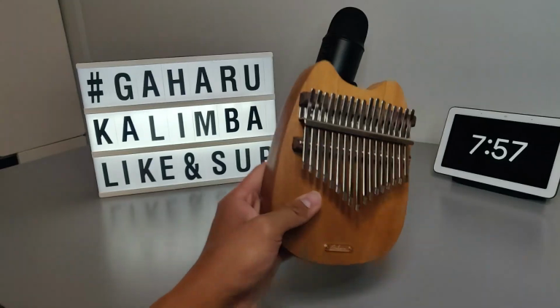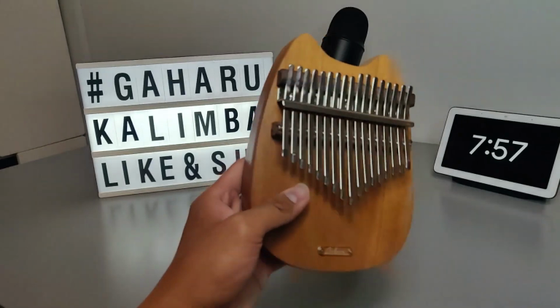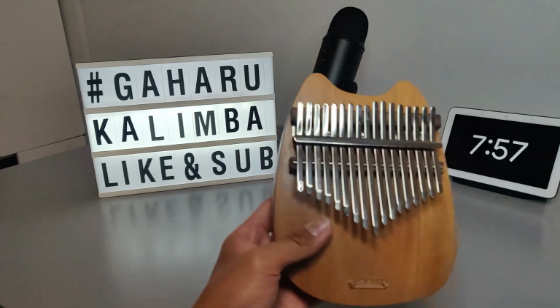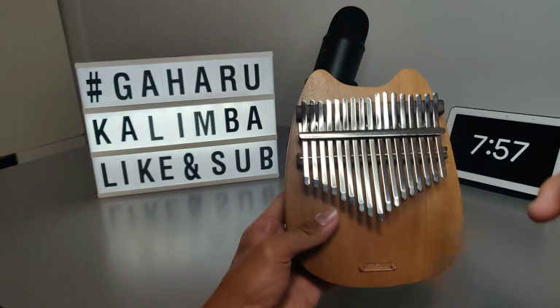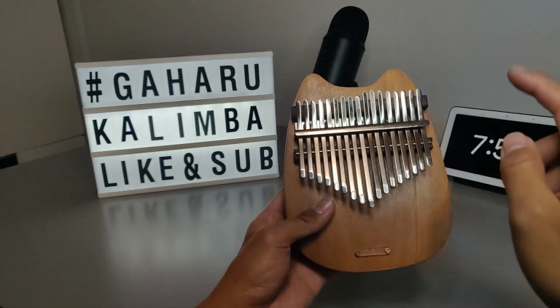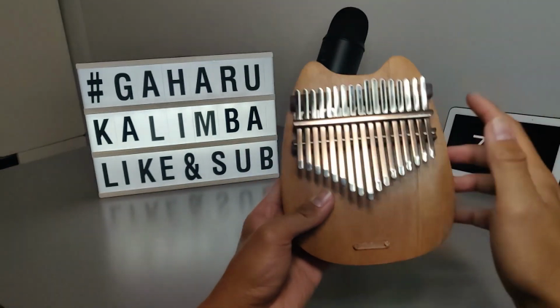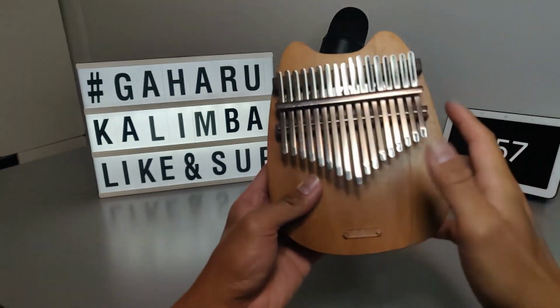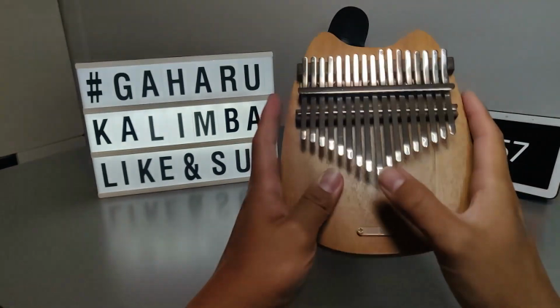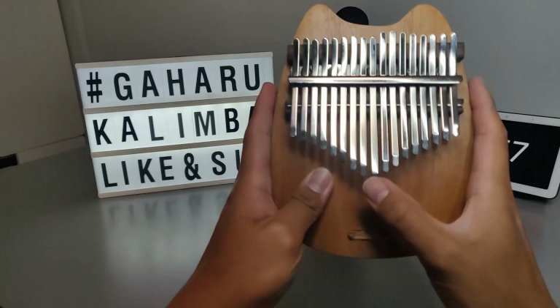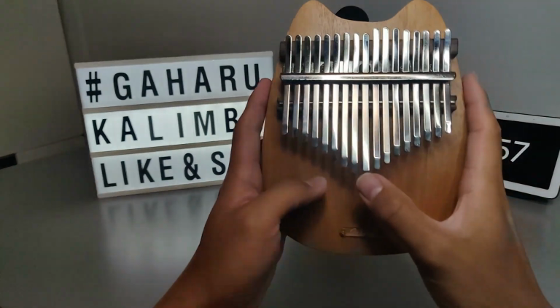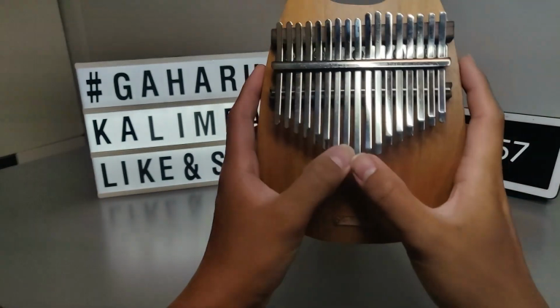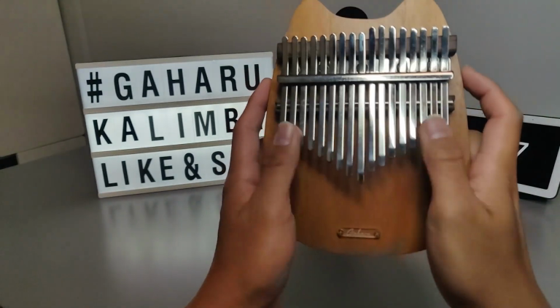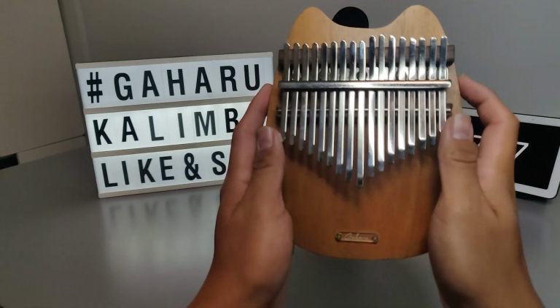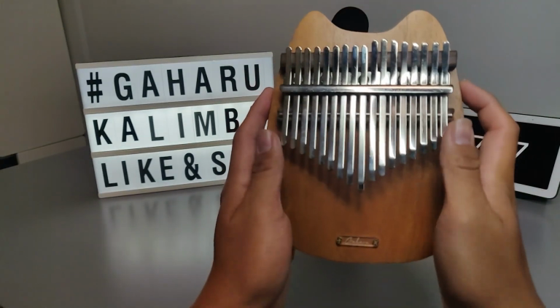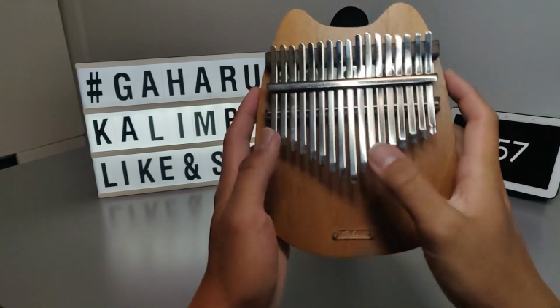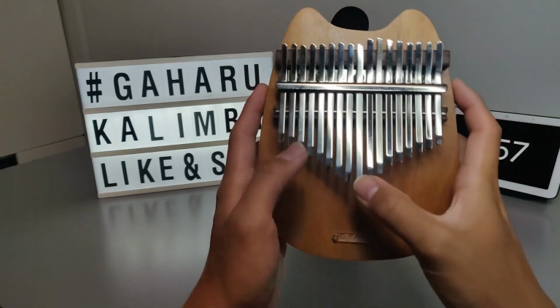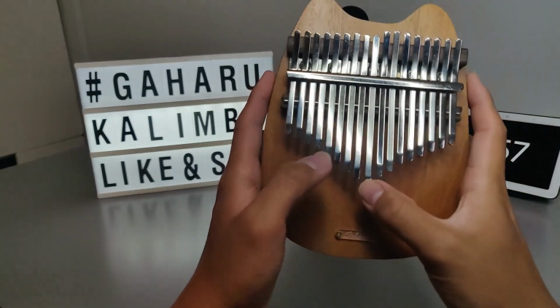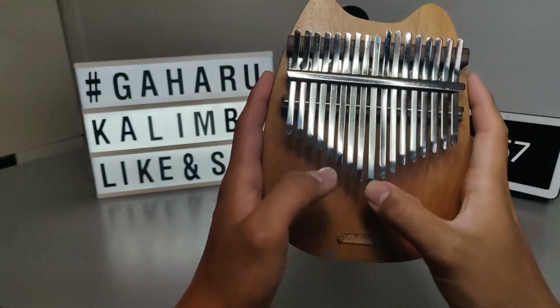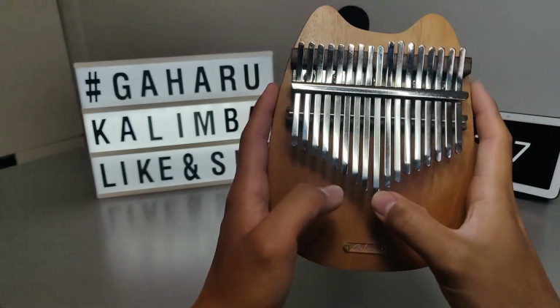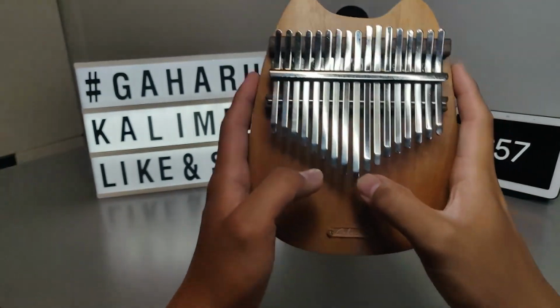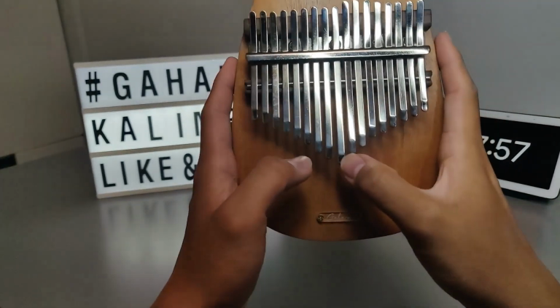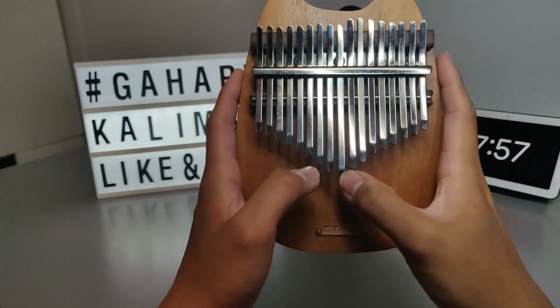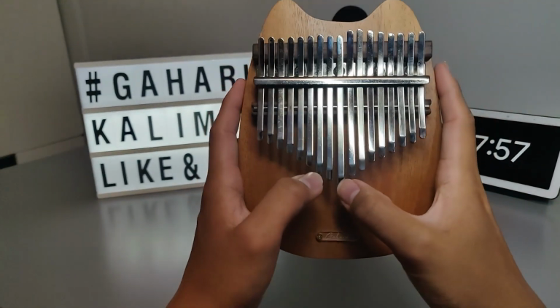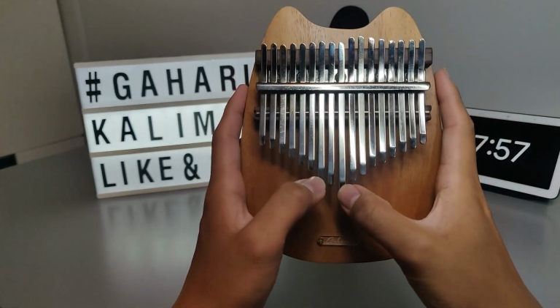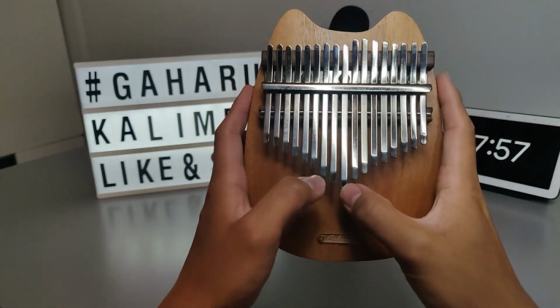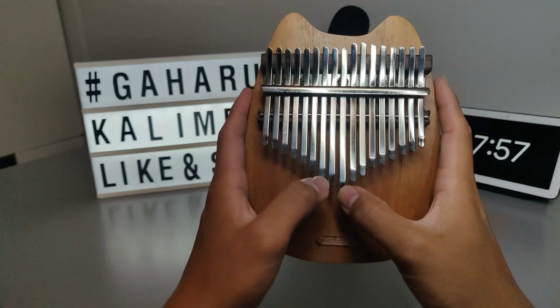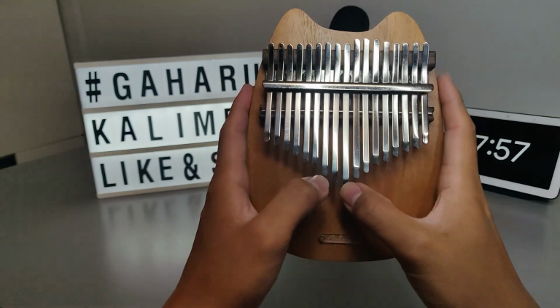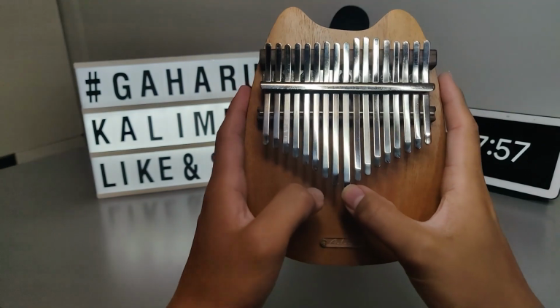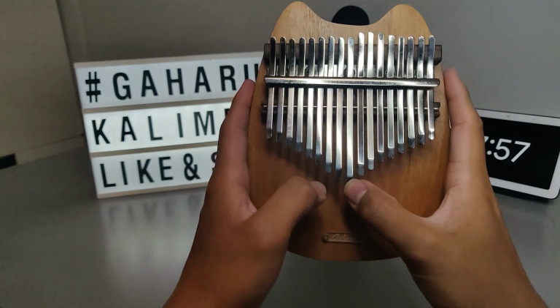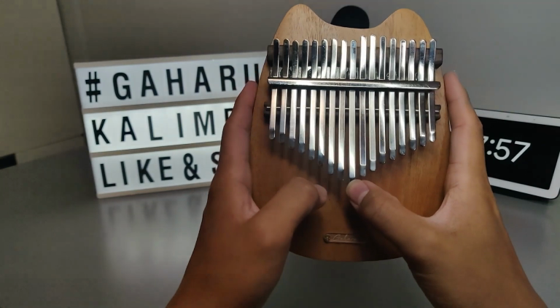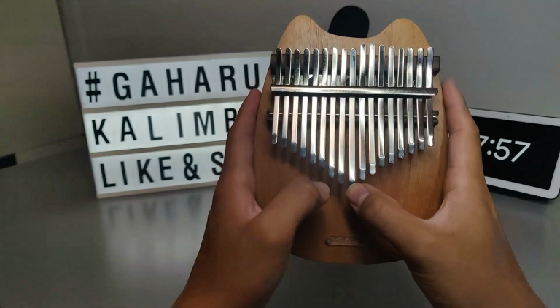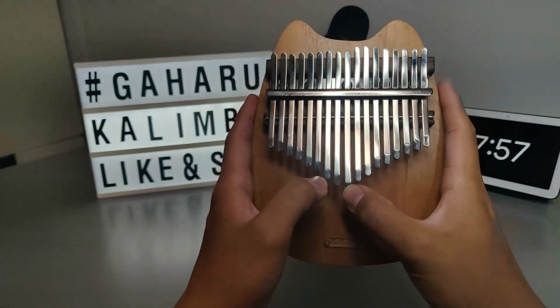Next up, we're going to go through each of the tines to see how they sound. Sound quality test — here we go.